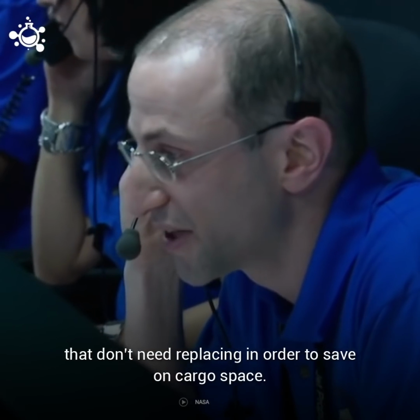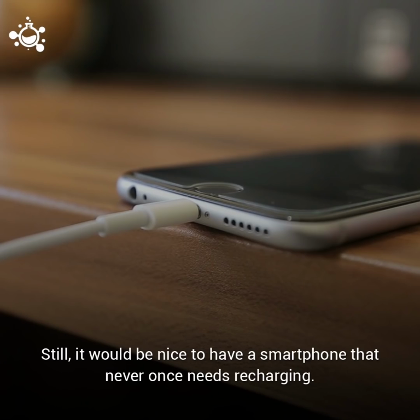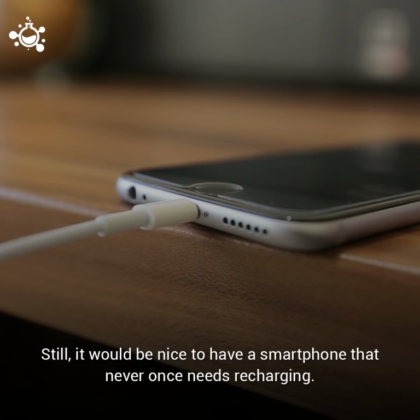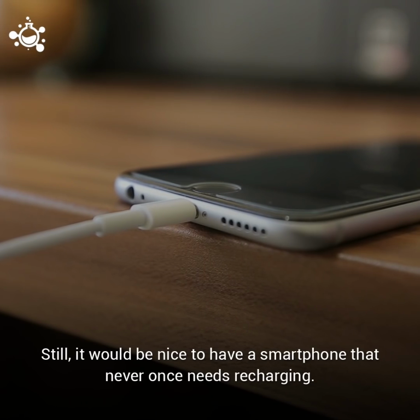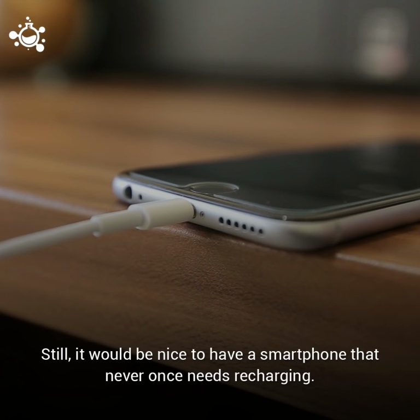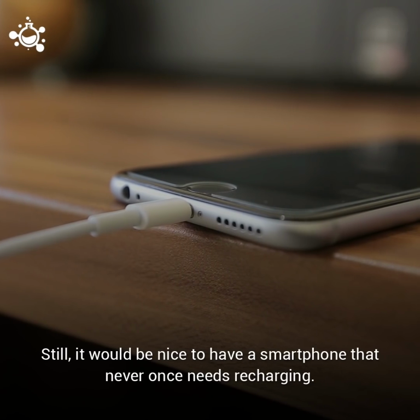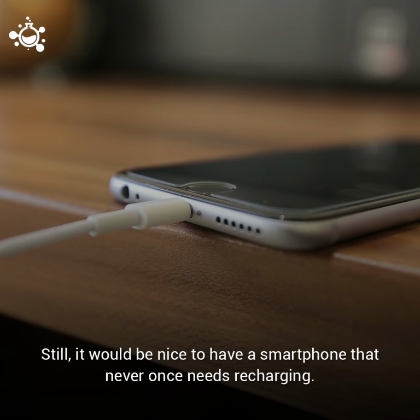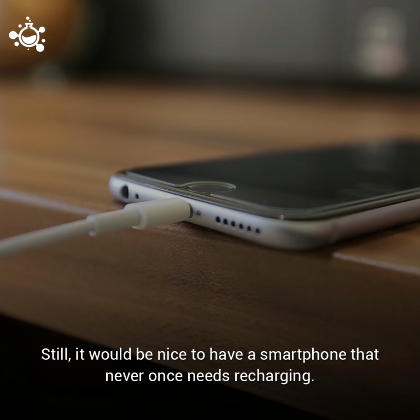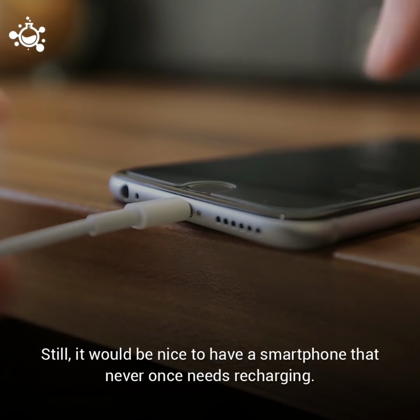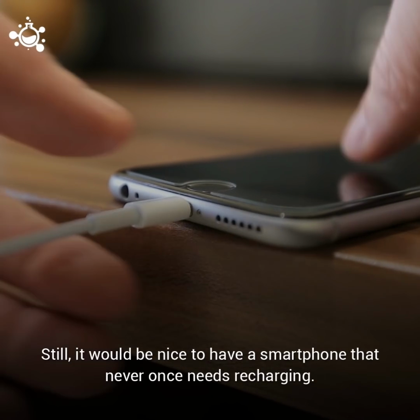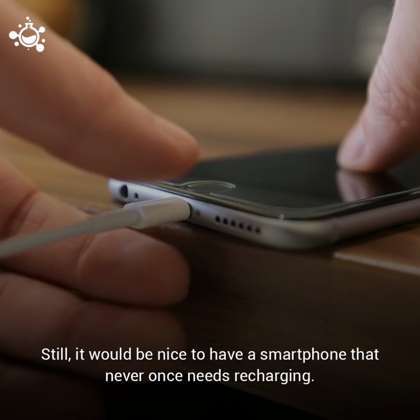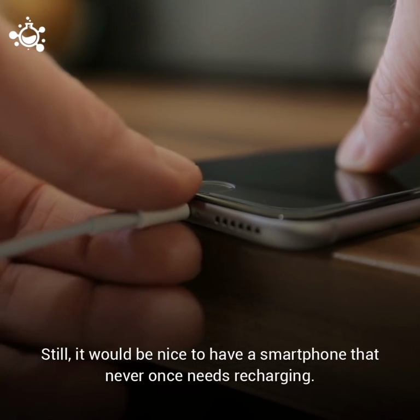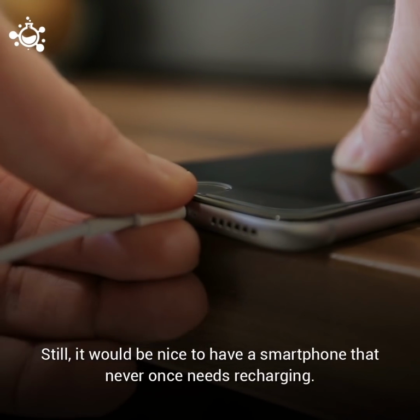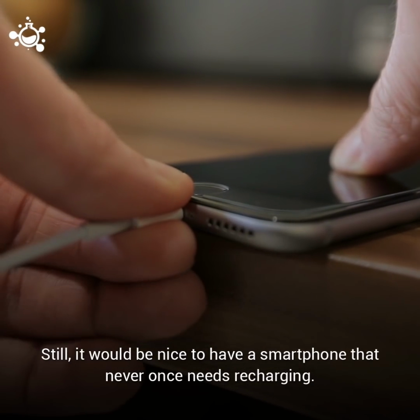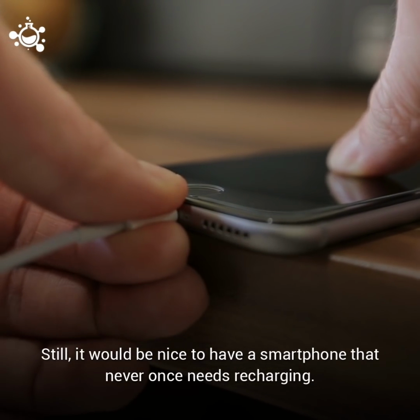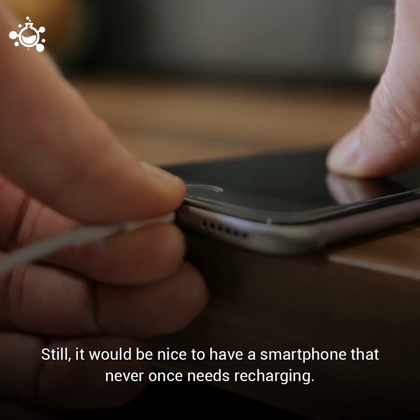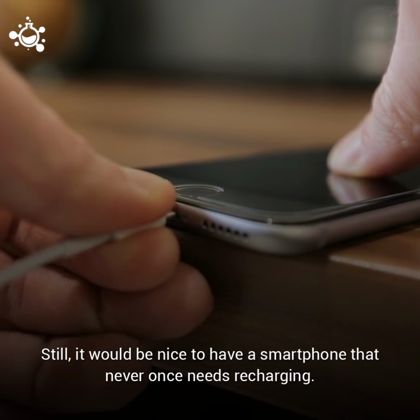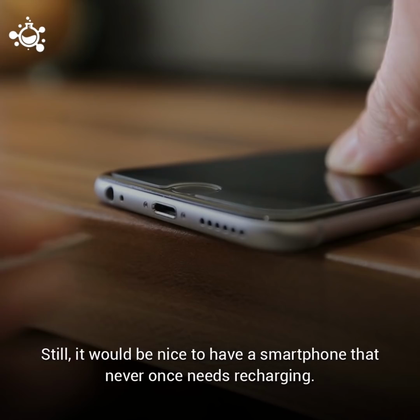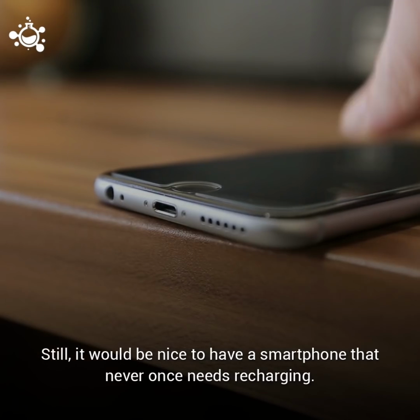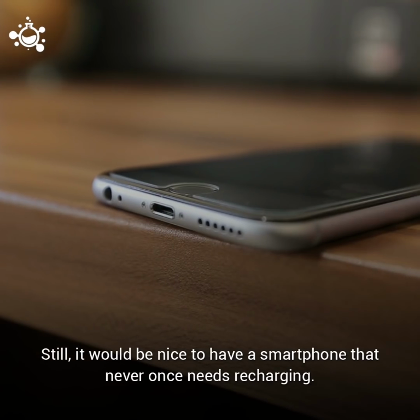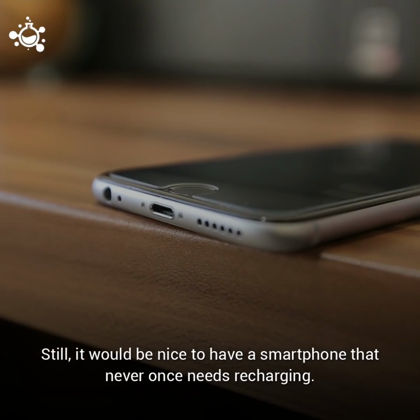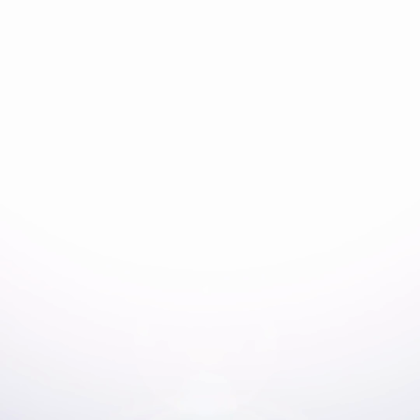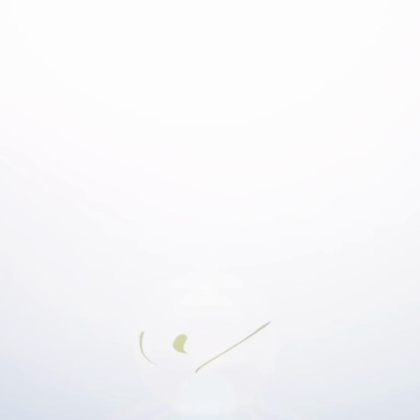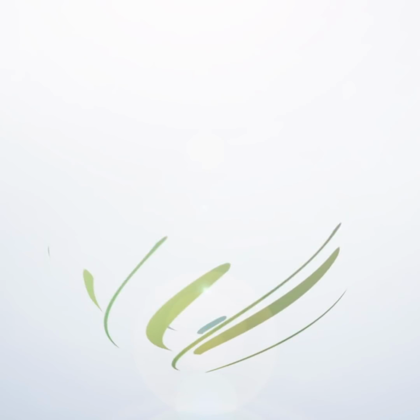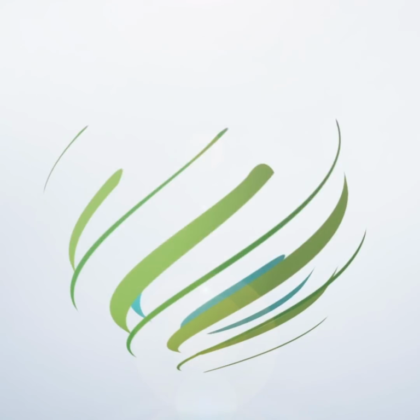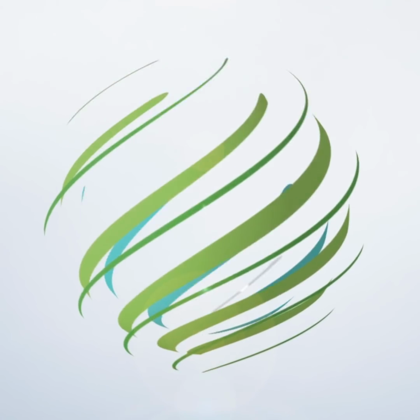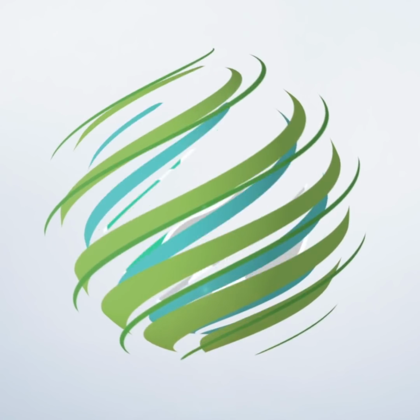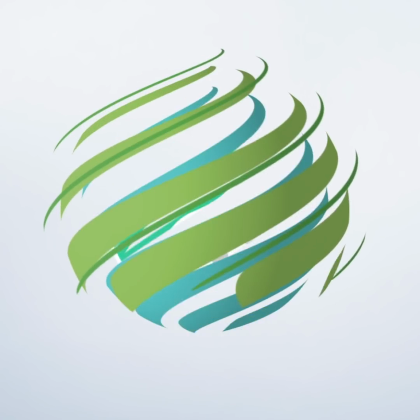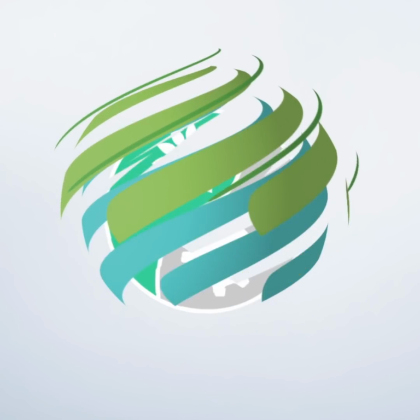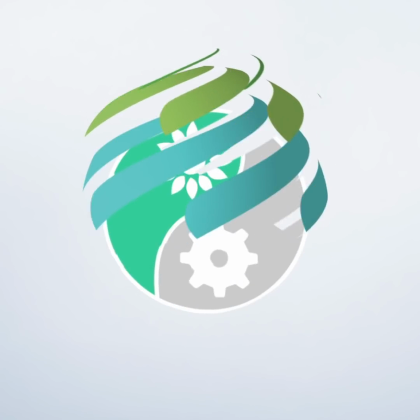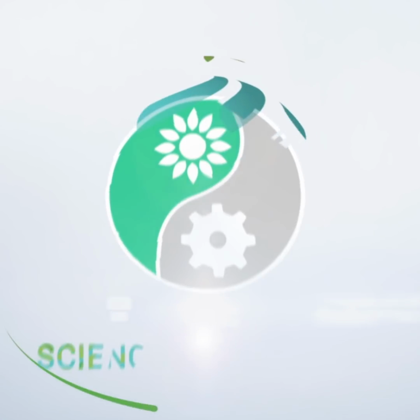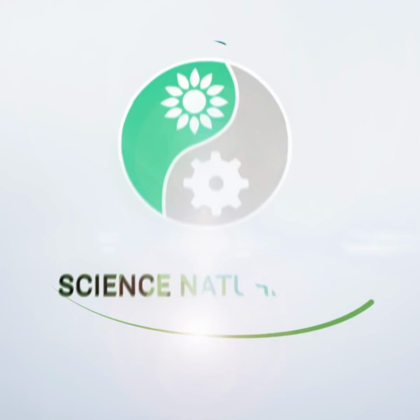Still, it would be nice to have a smartphone that never once needs recharging.